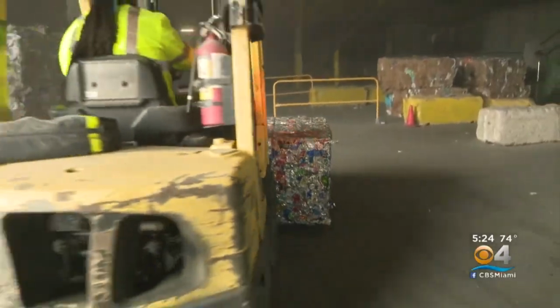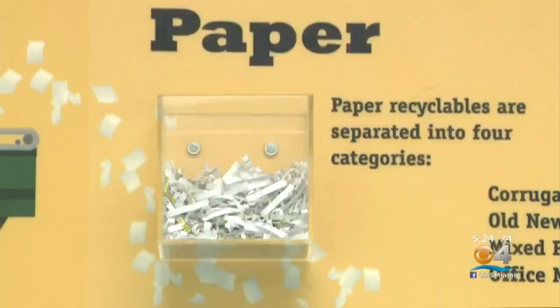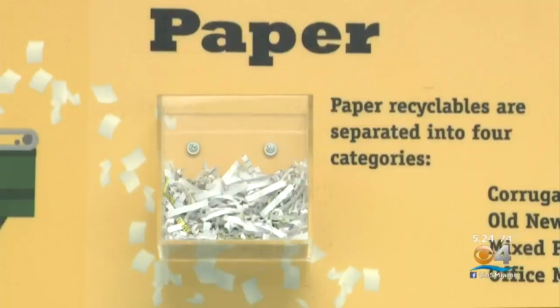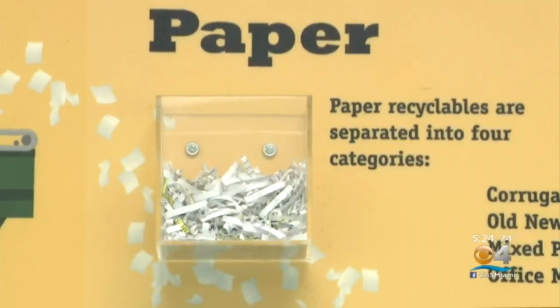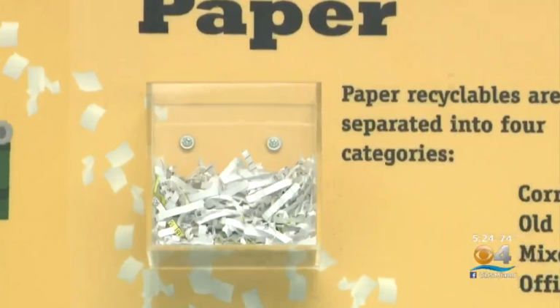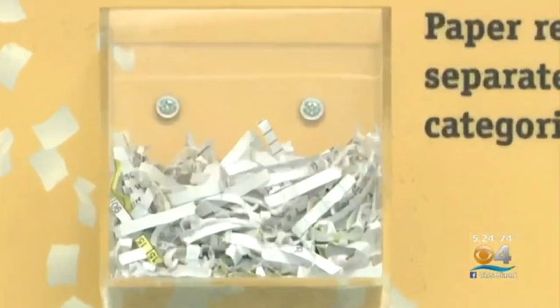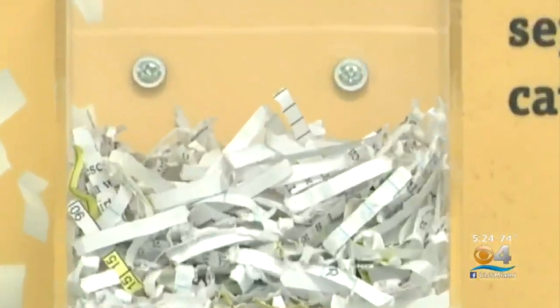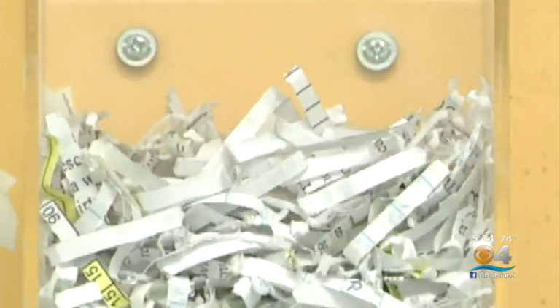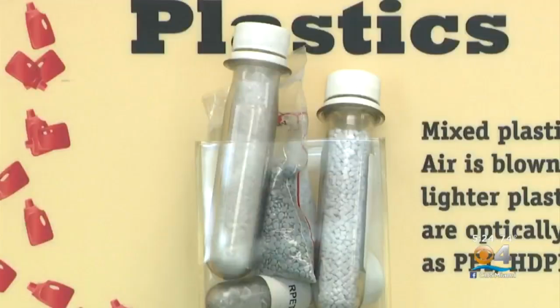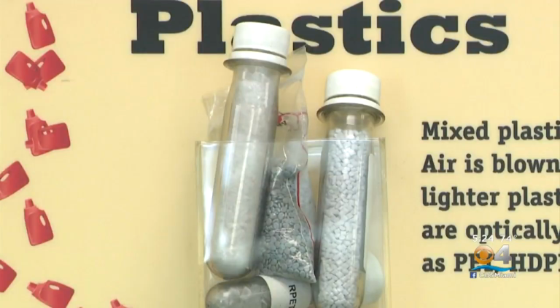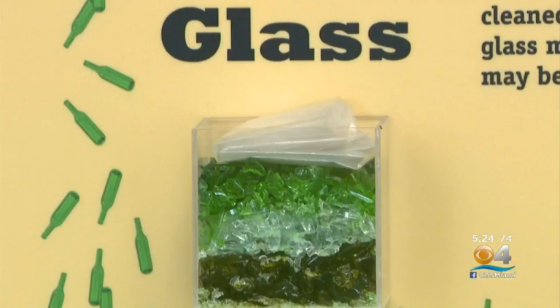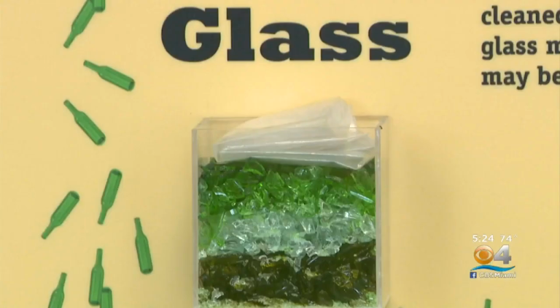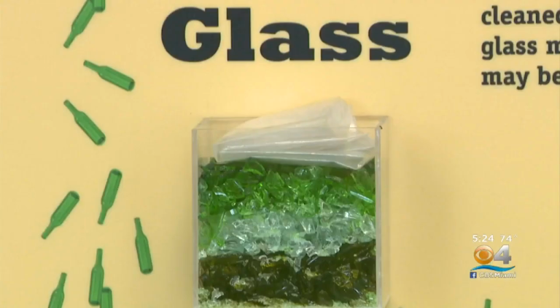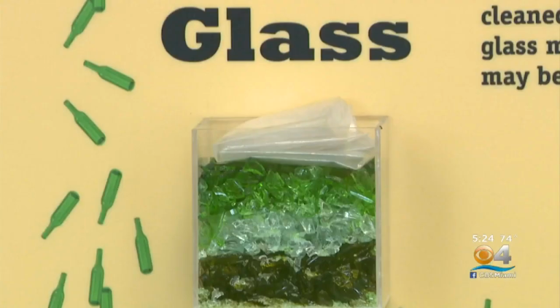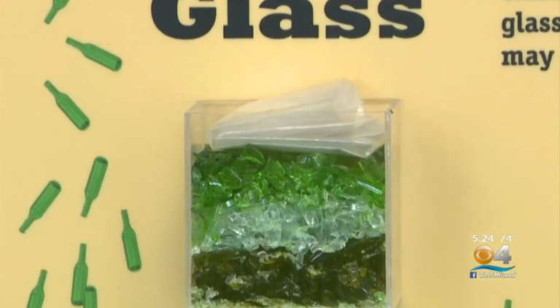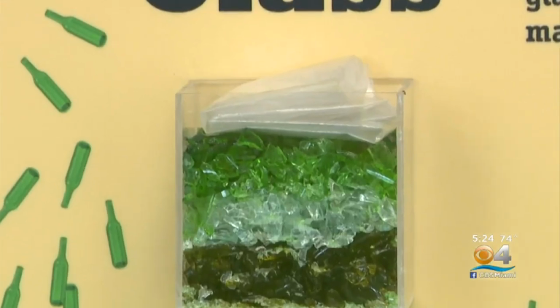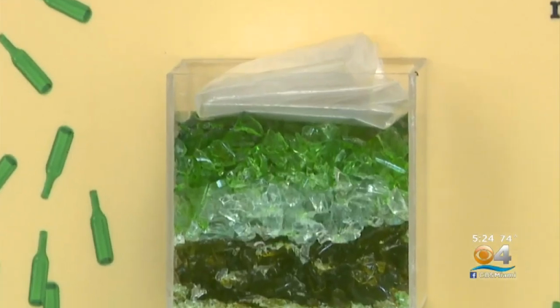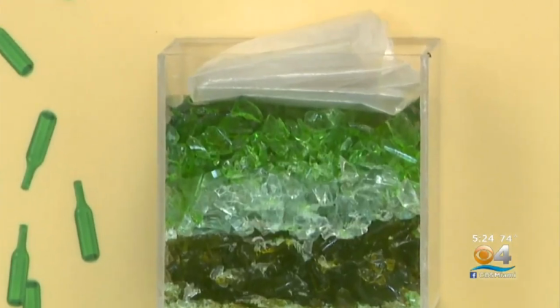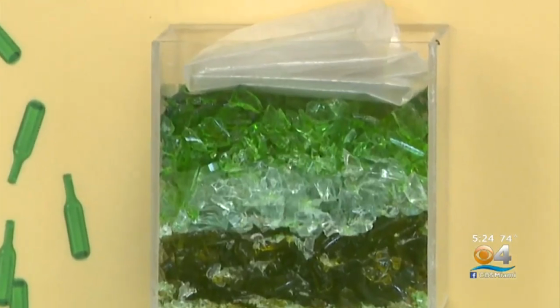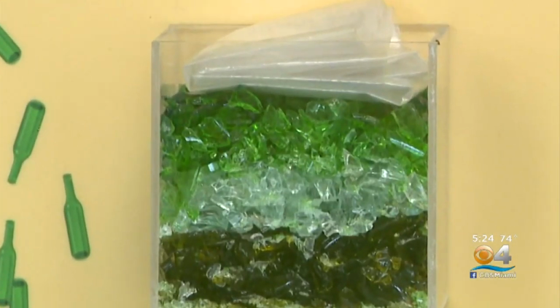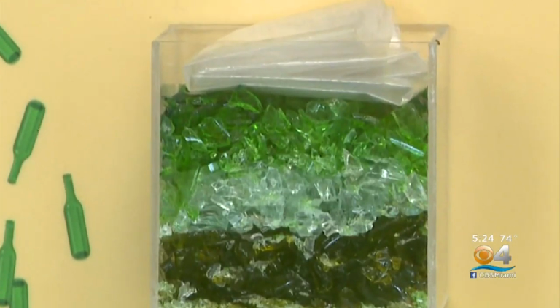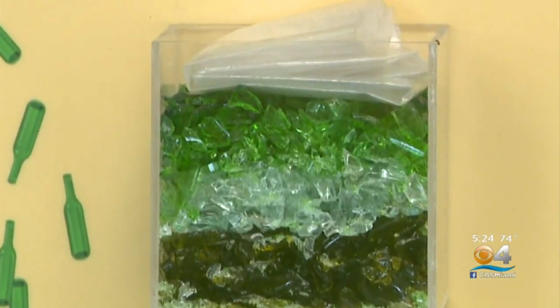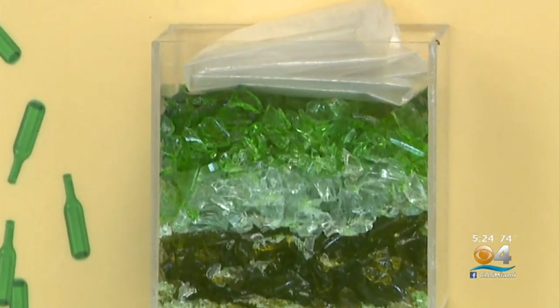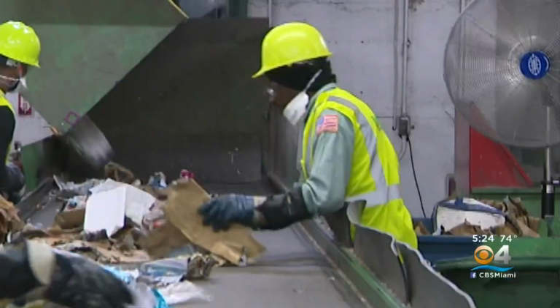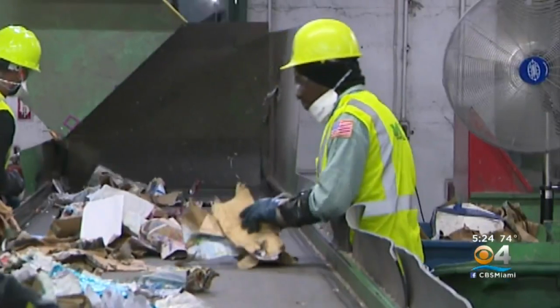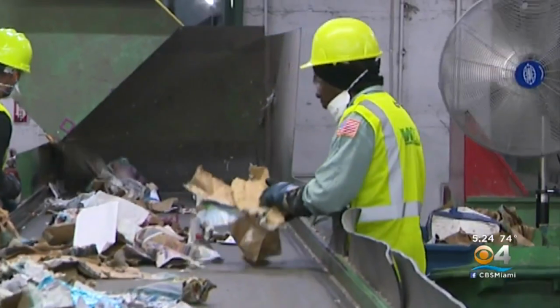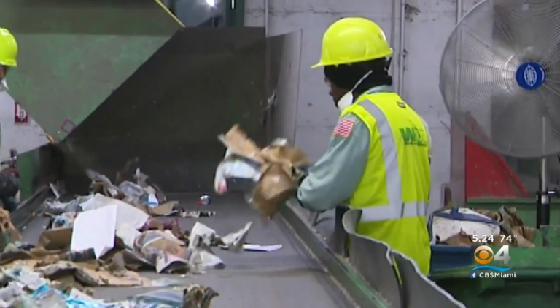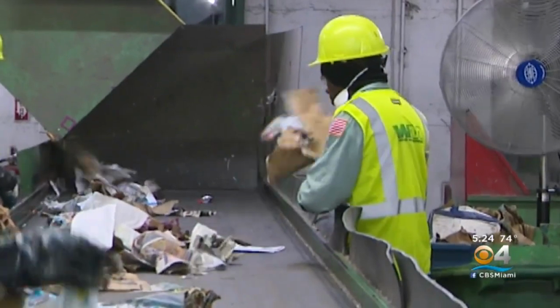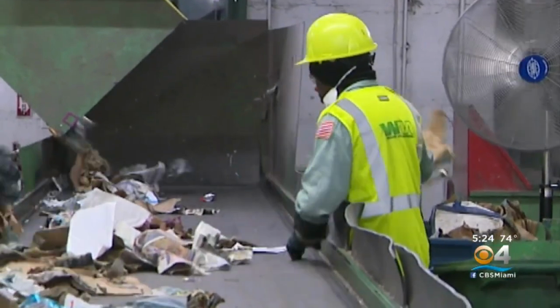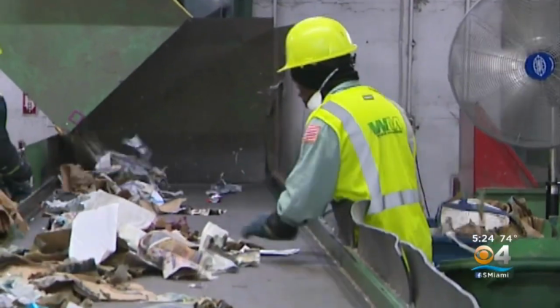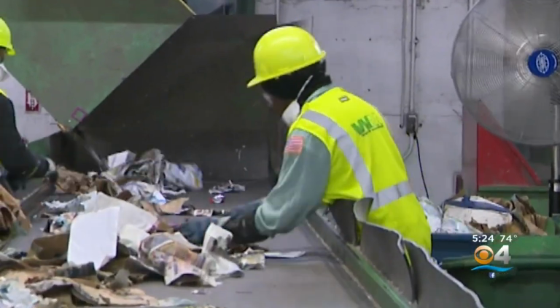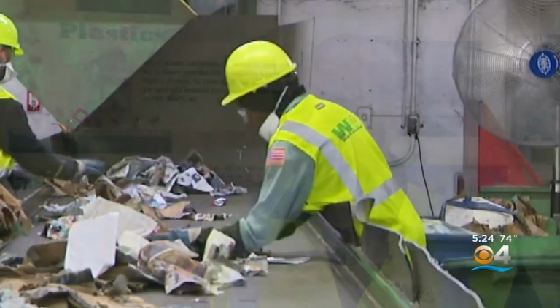So just remember: paper, plastic, and glass that is clean and dry get recycled. Anything else goes in the trash.